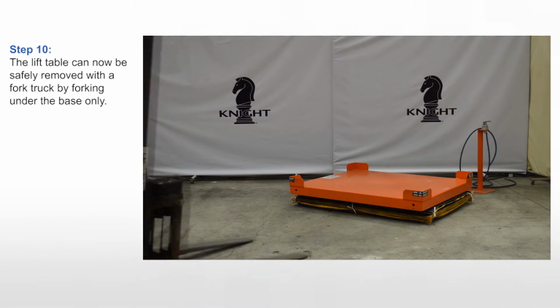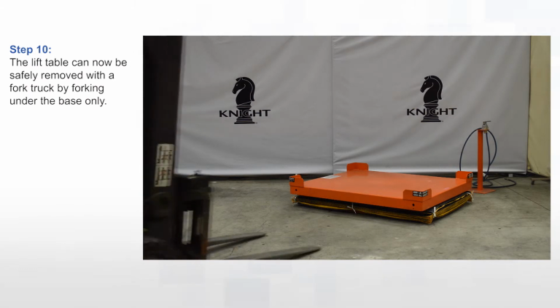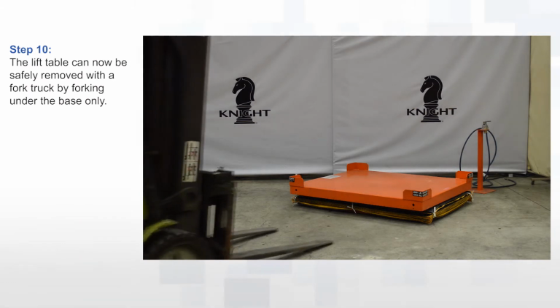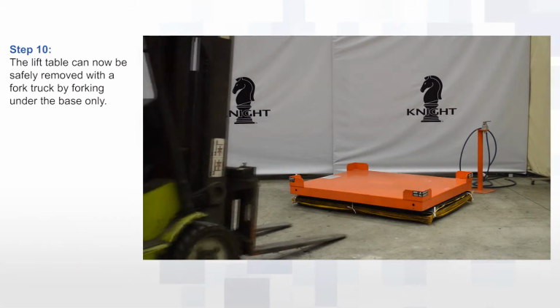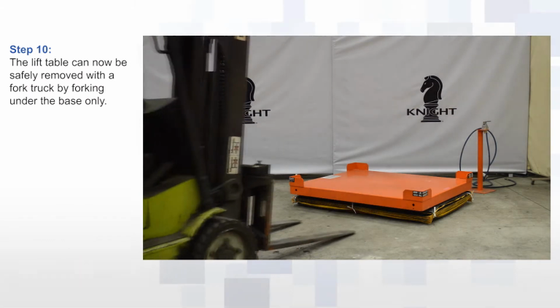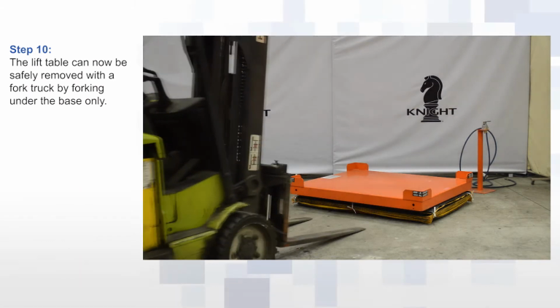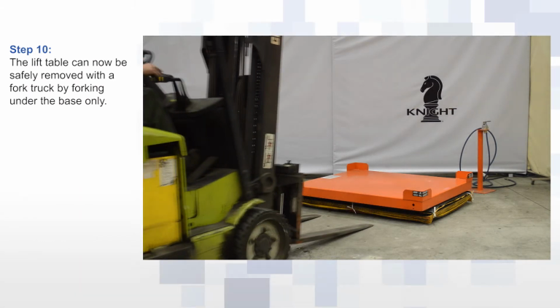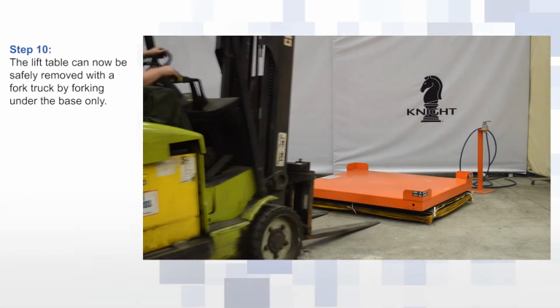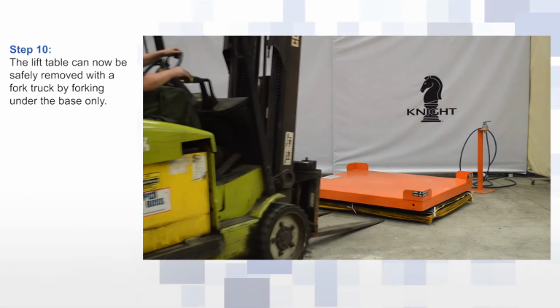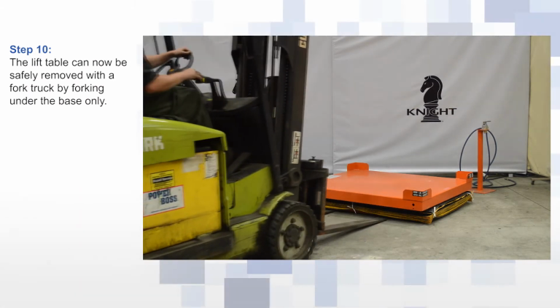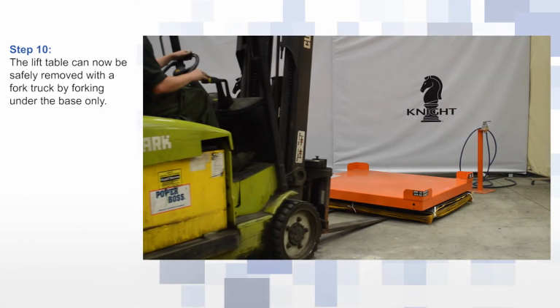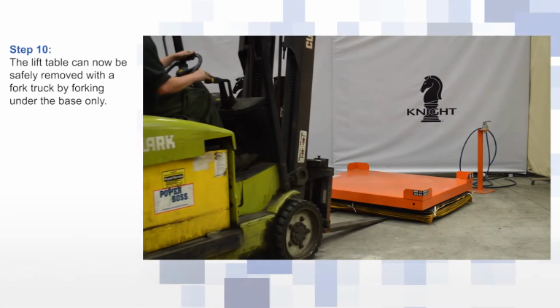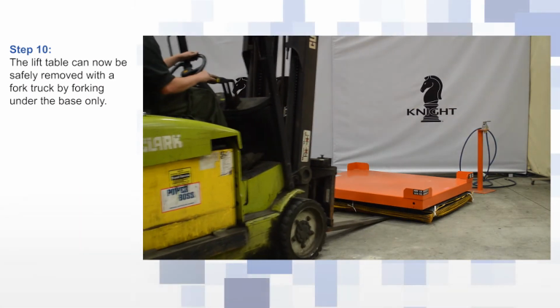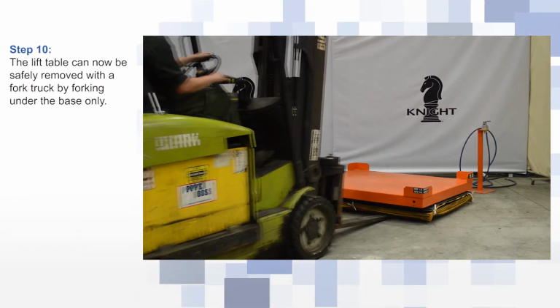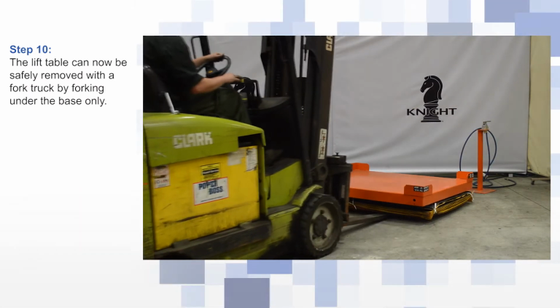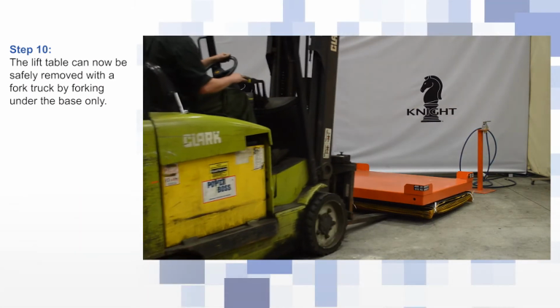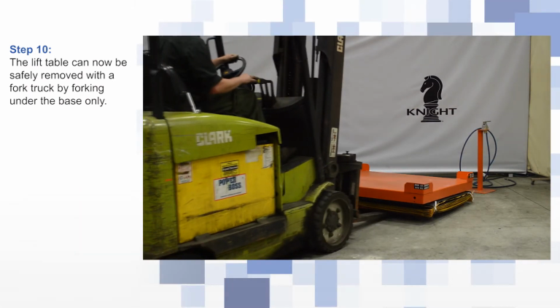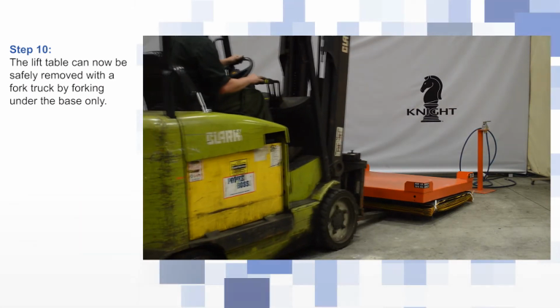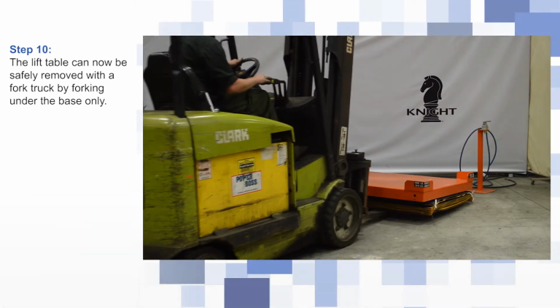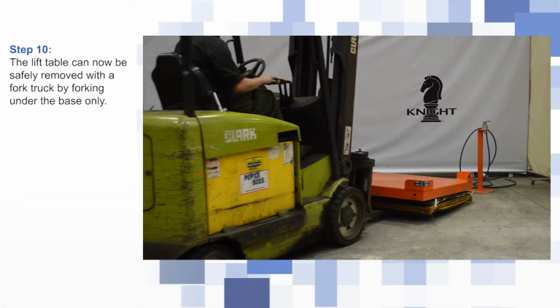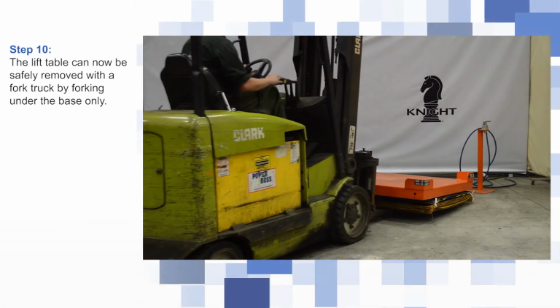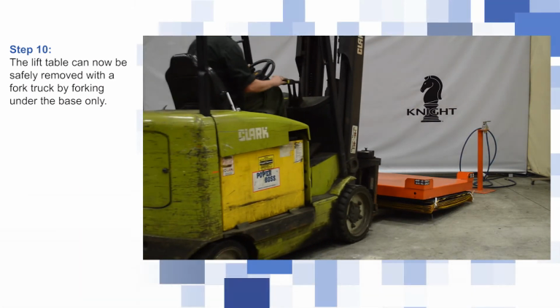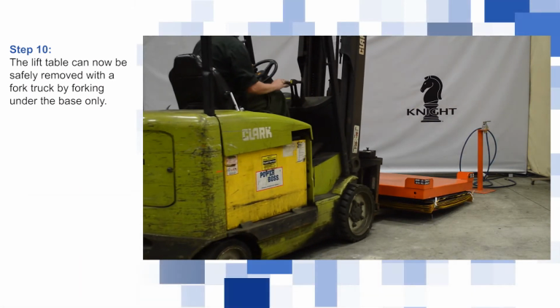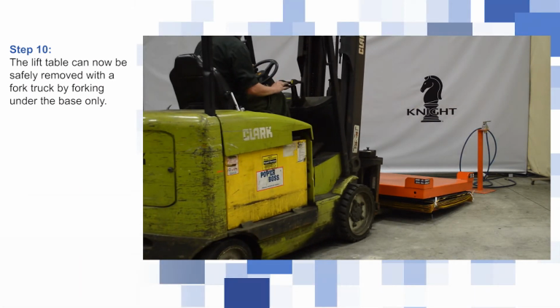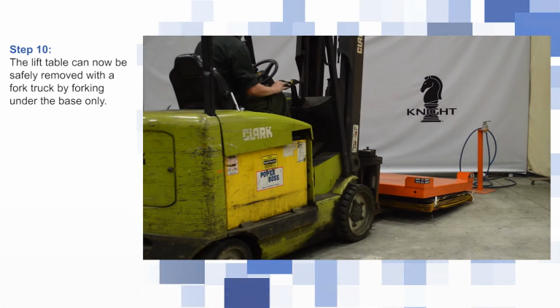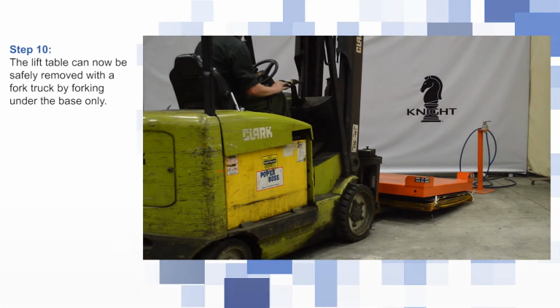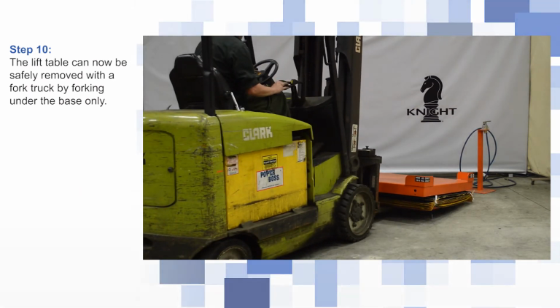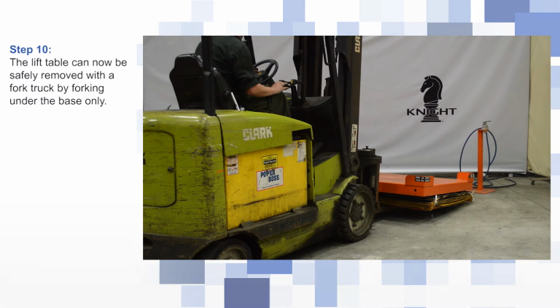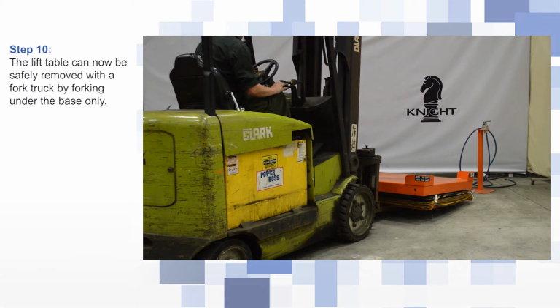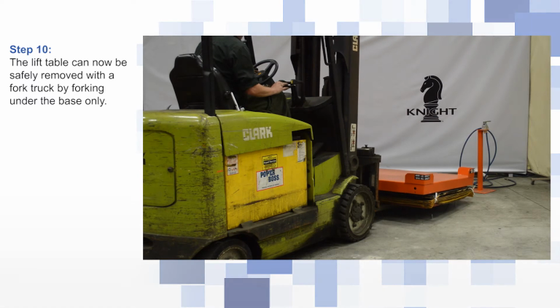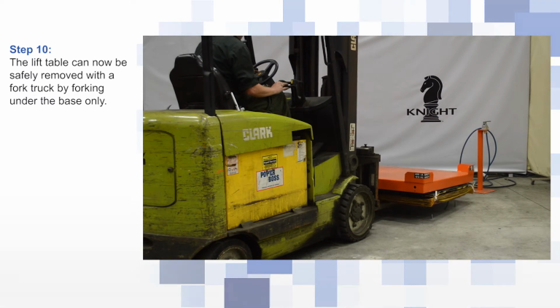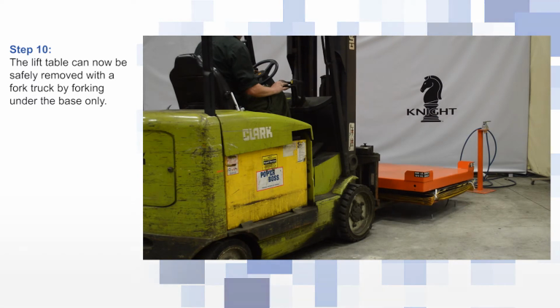The lift table can now be safely removed with a fork truck by forking under the base only.